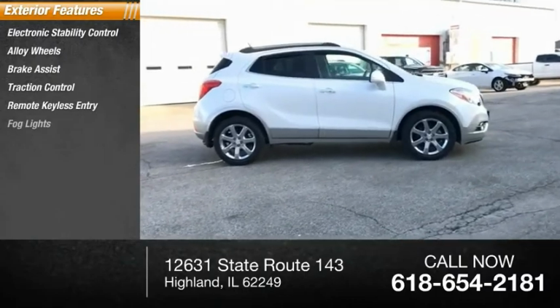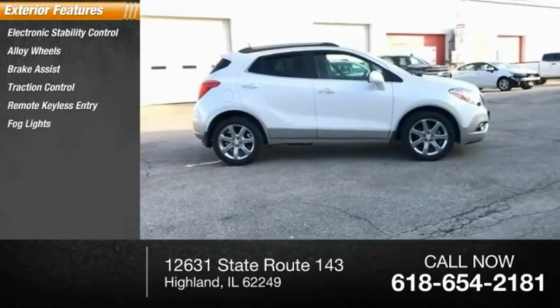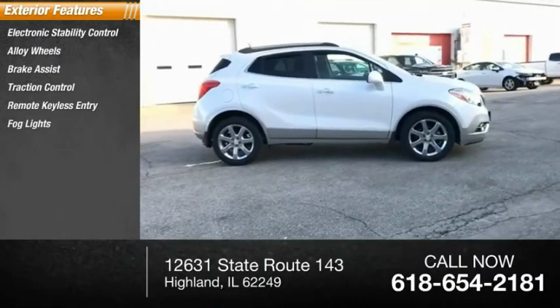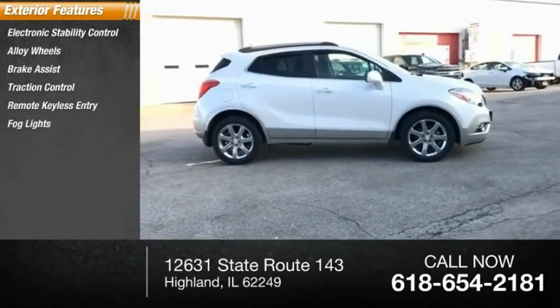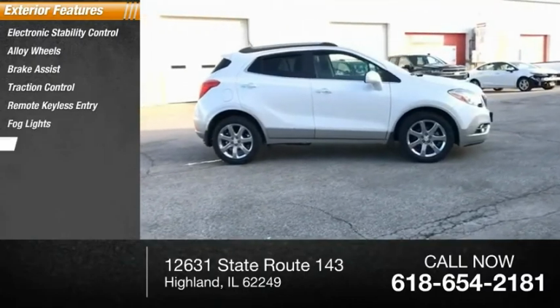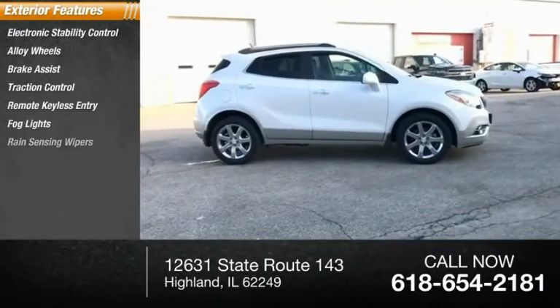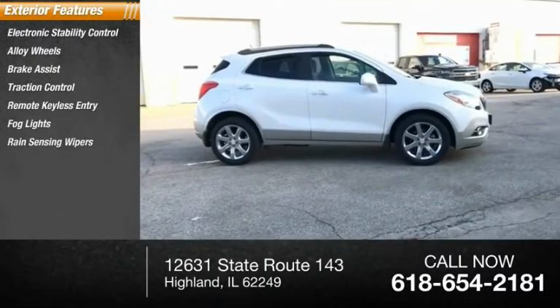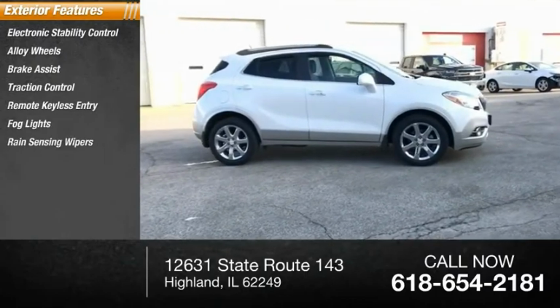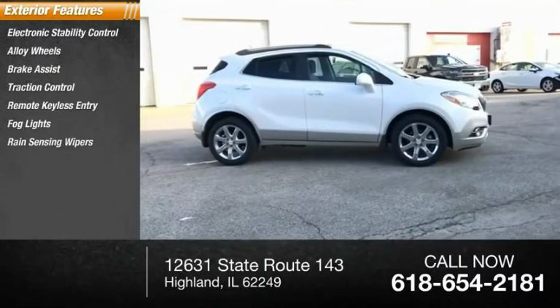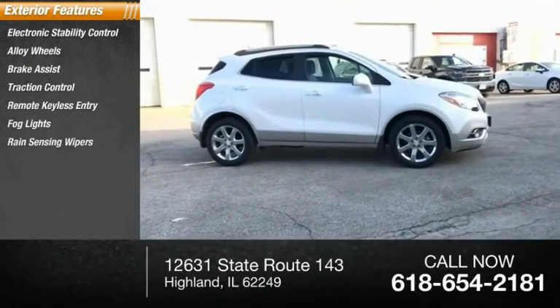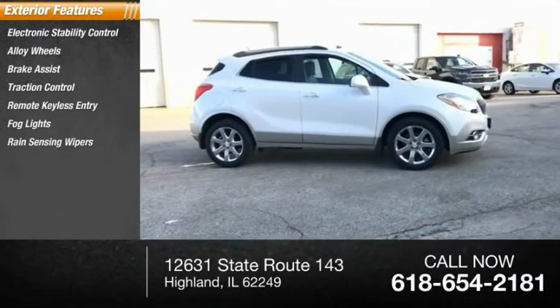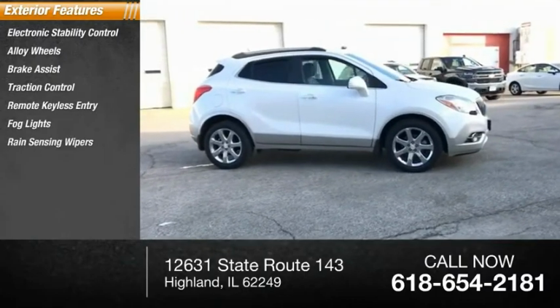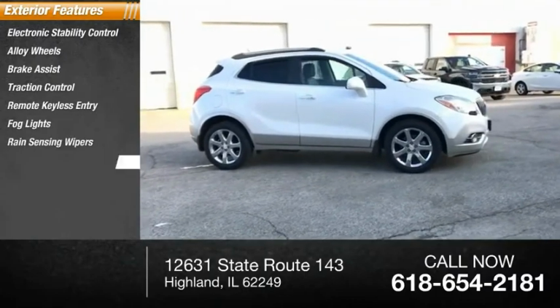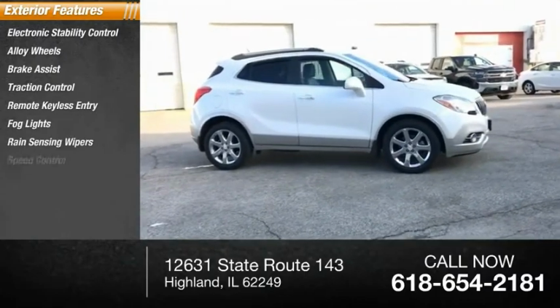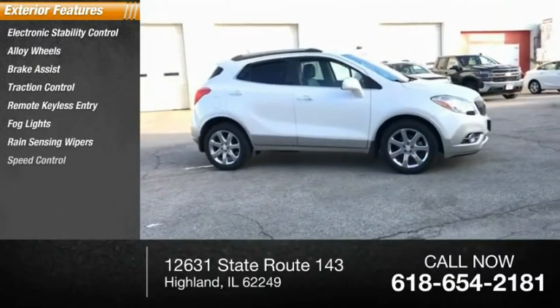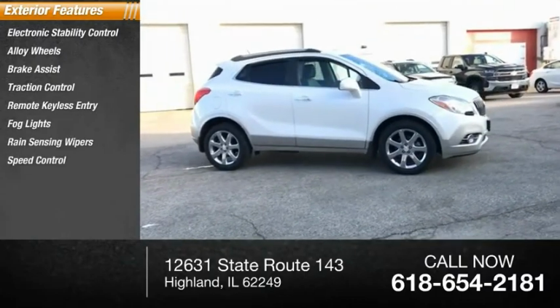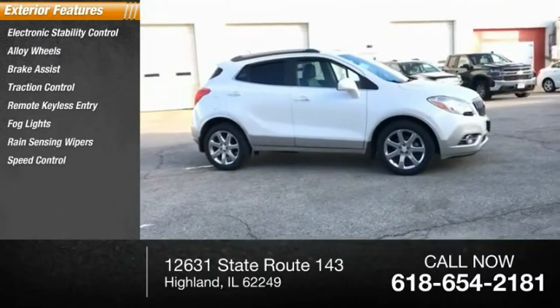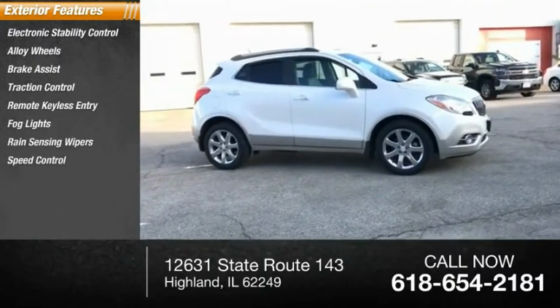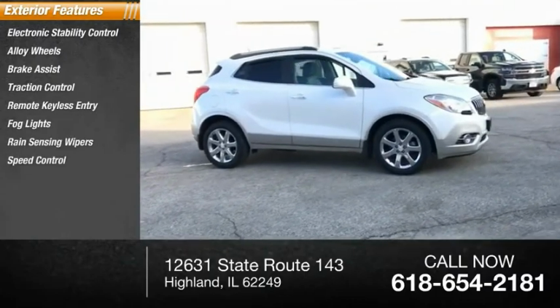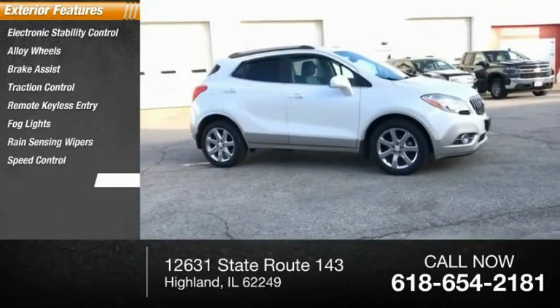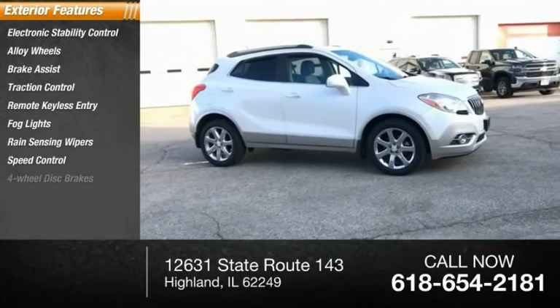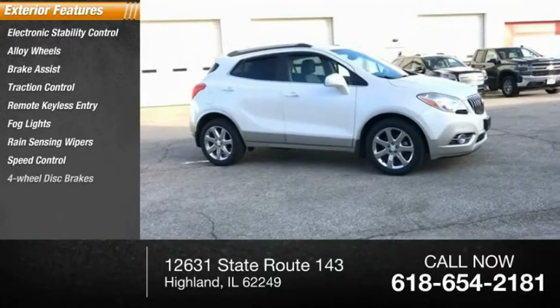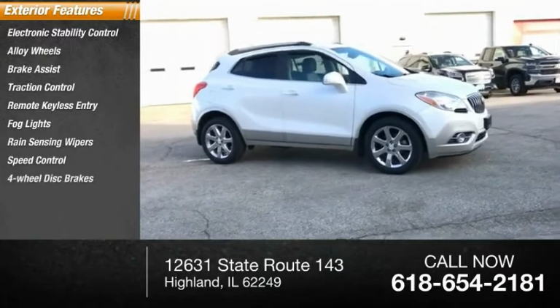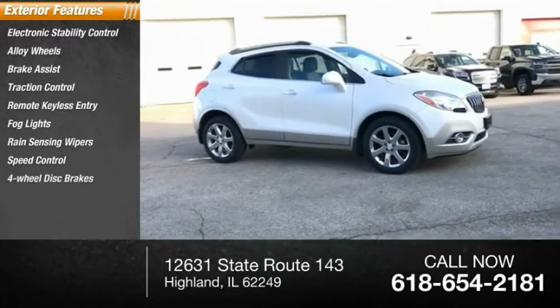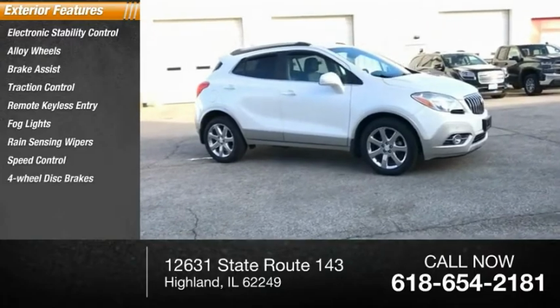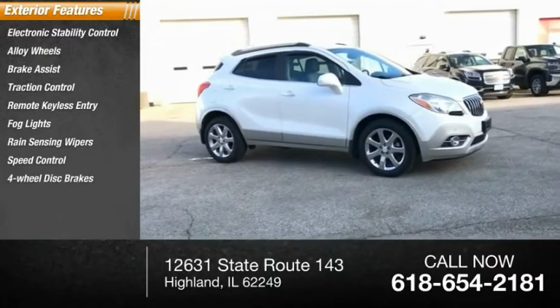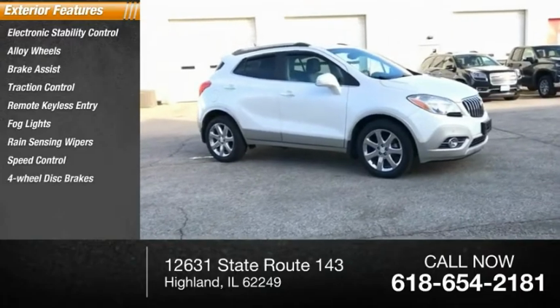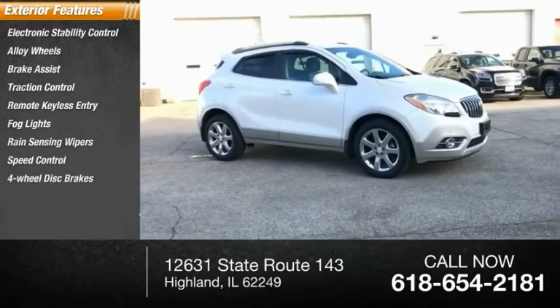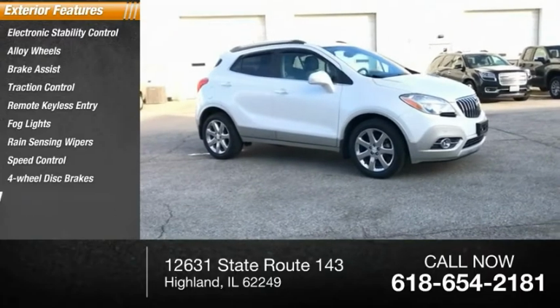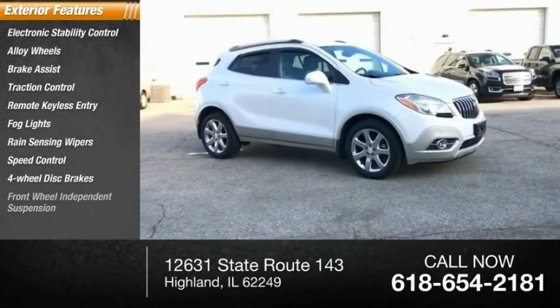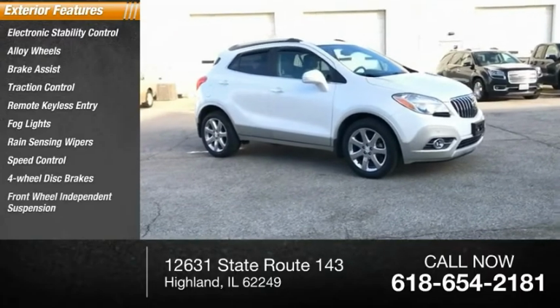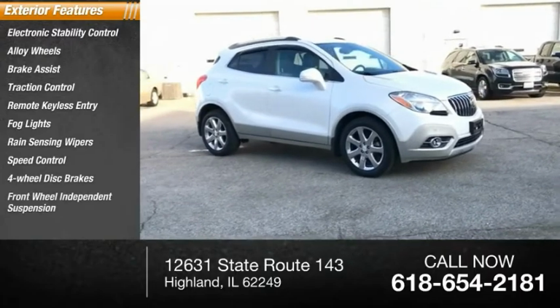Rain-sensing wipers, speed control, four-wheel disc brakes, and front-wheel independent suspension.